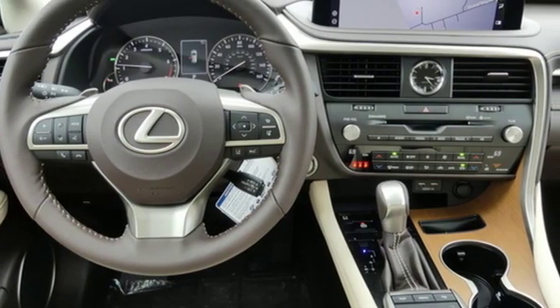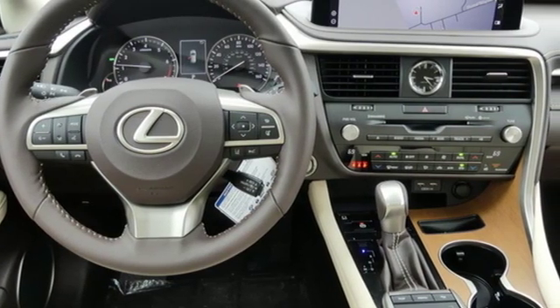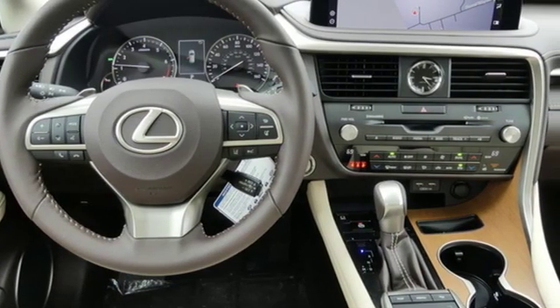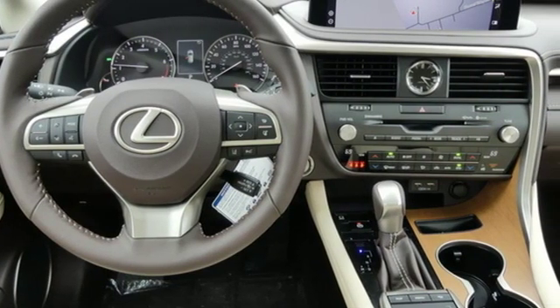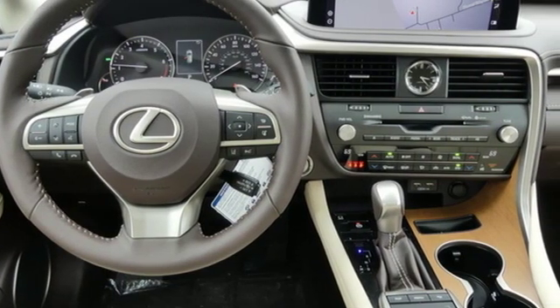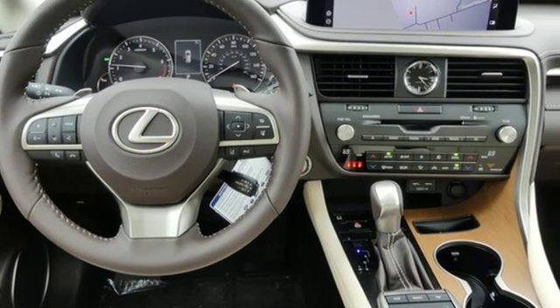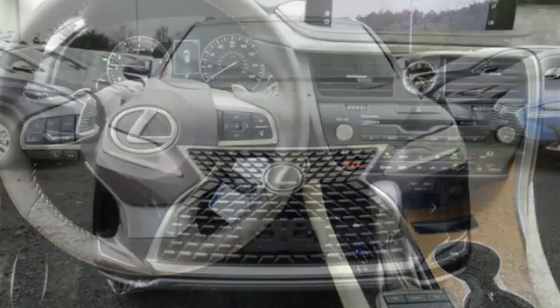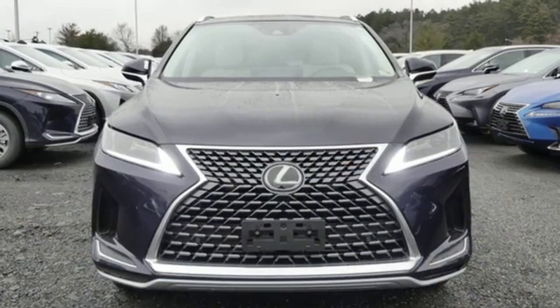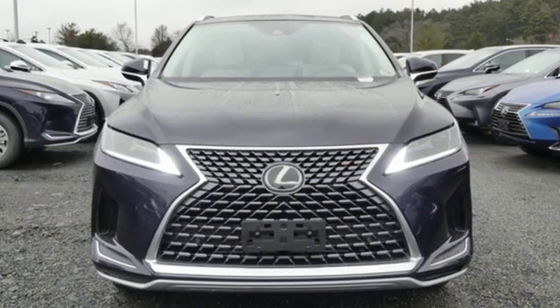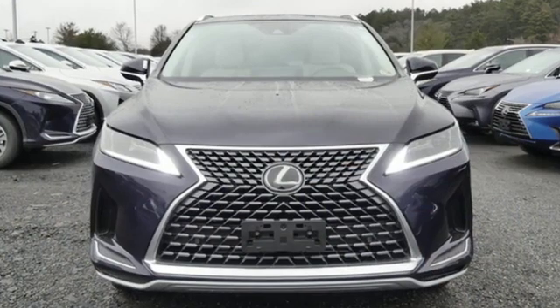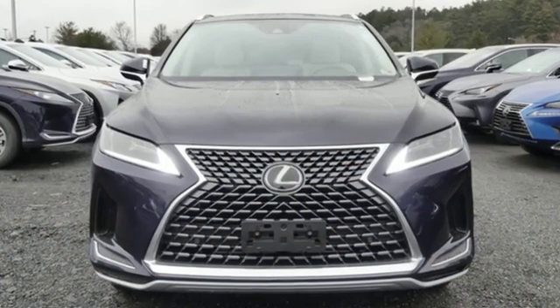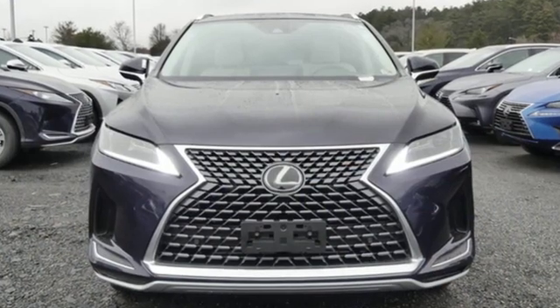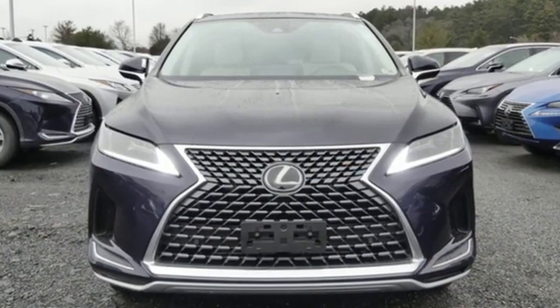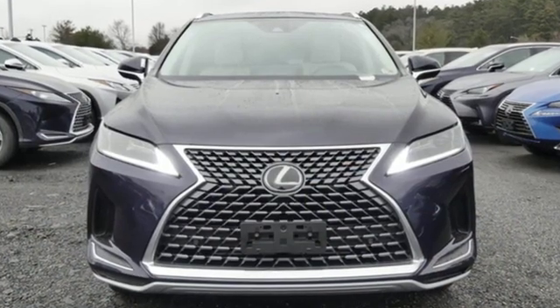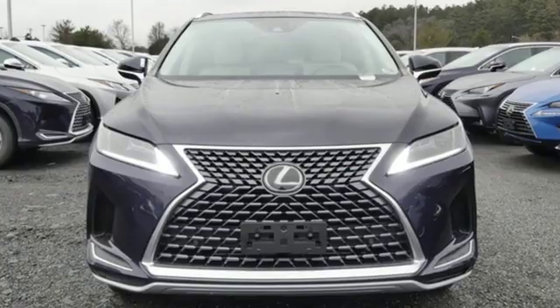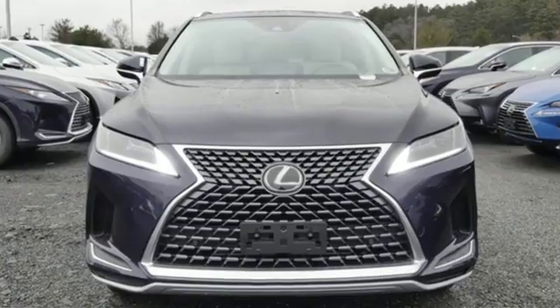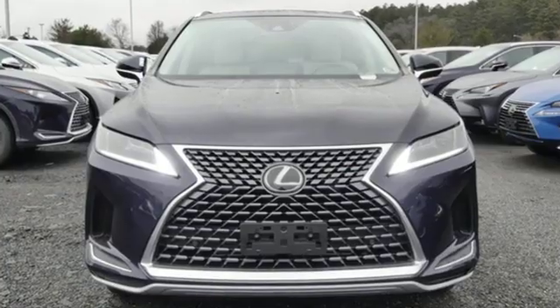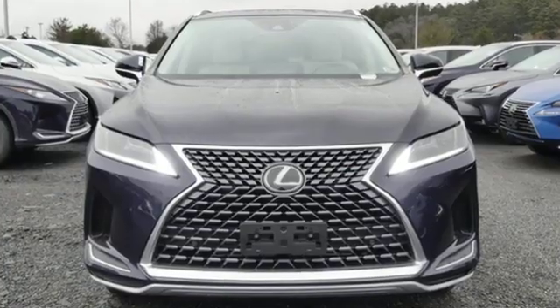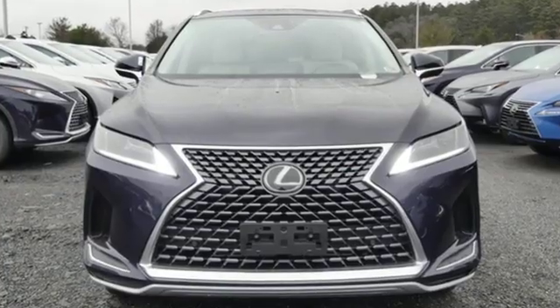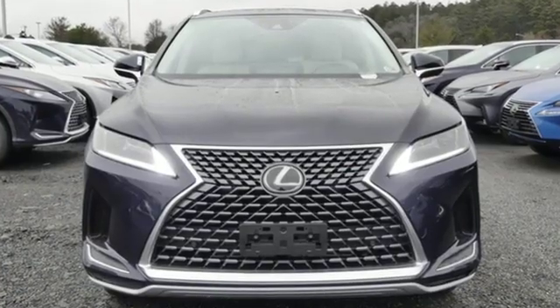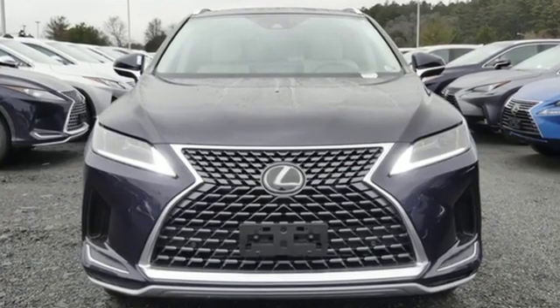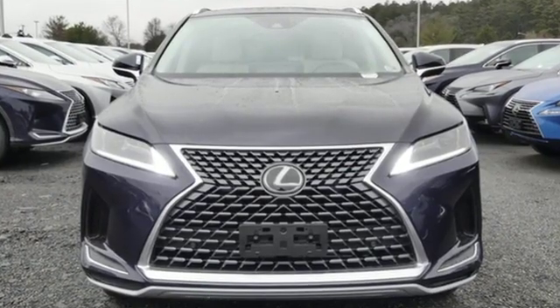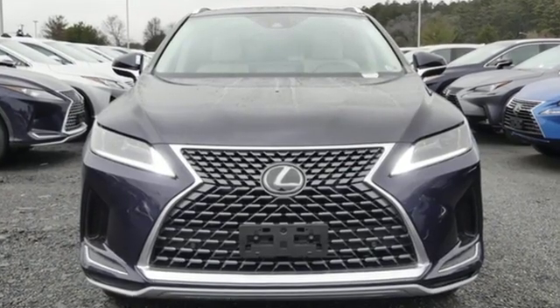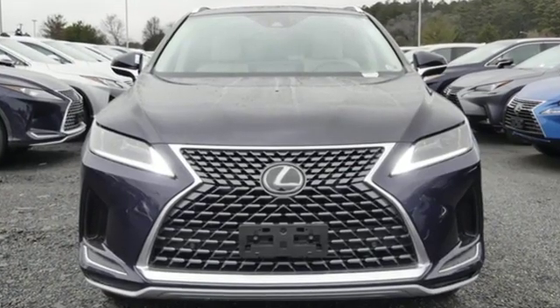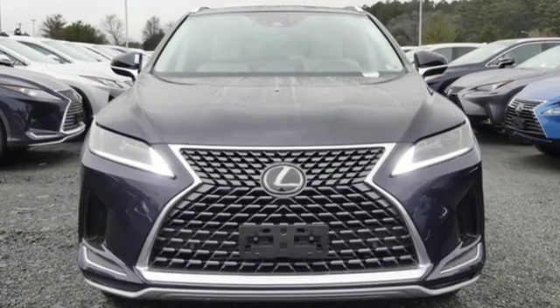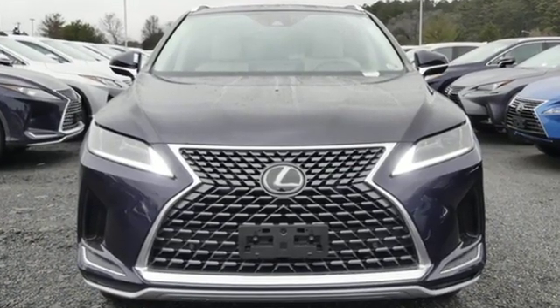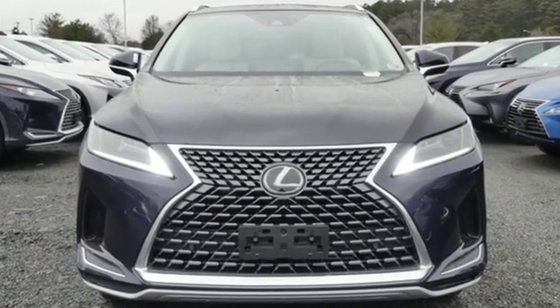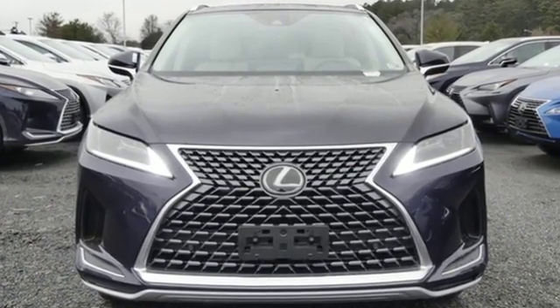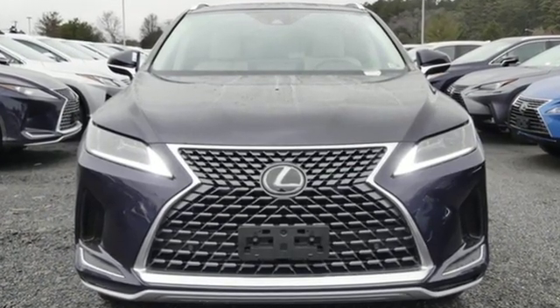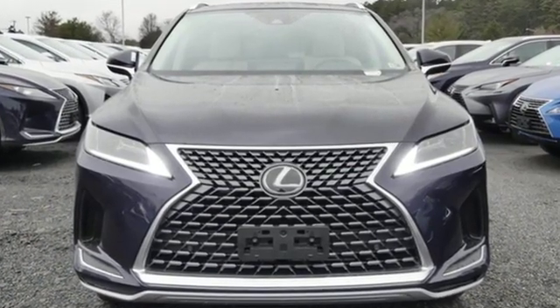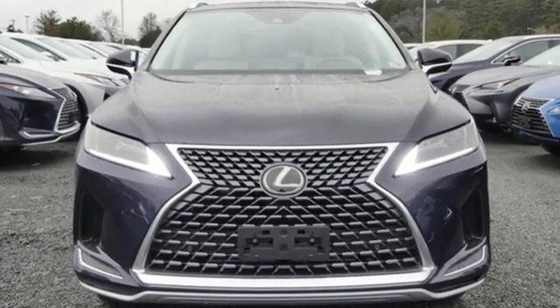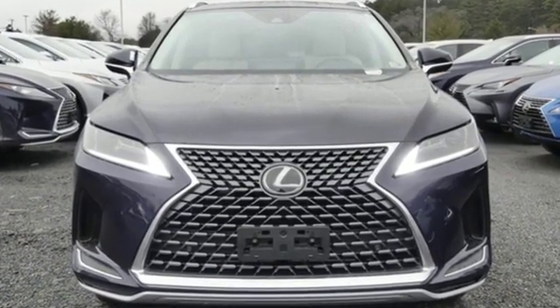Luxury awaits in every Lexus. You'll never know until you try. Test drive it today.